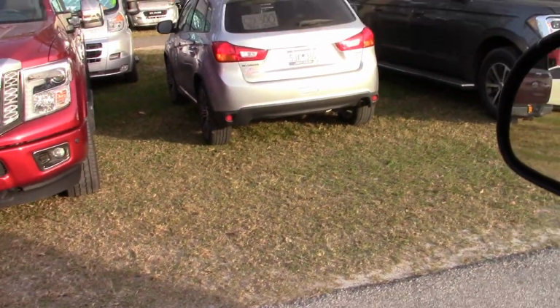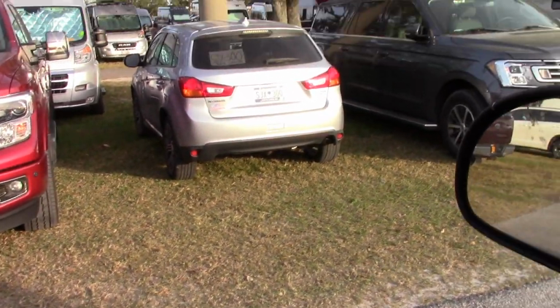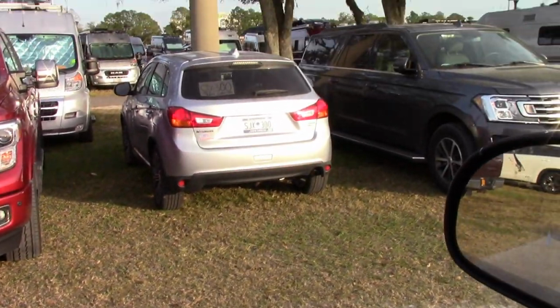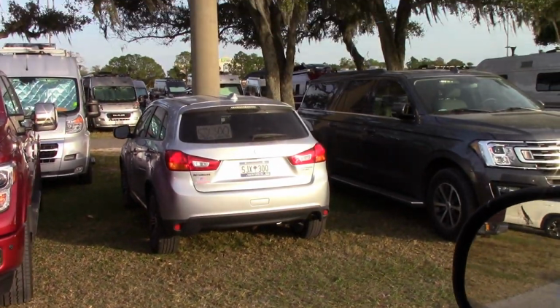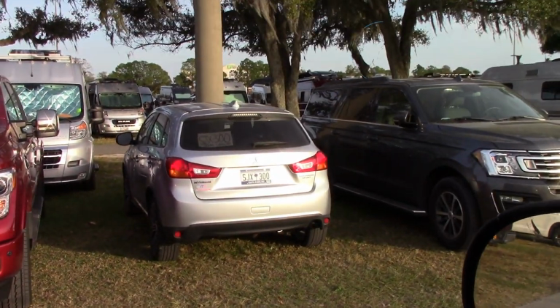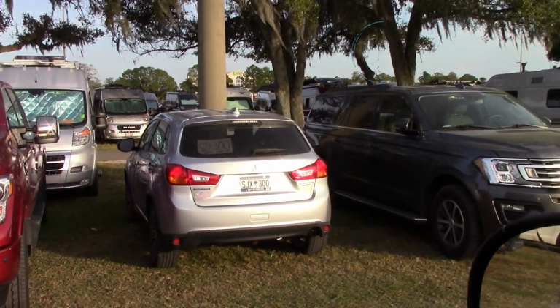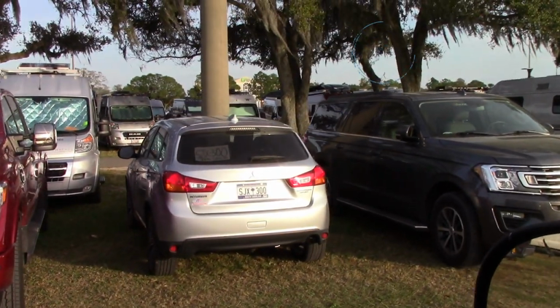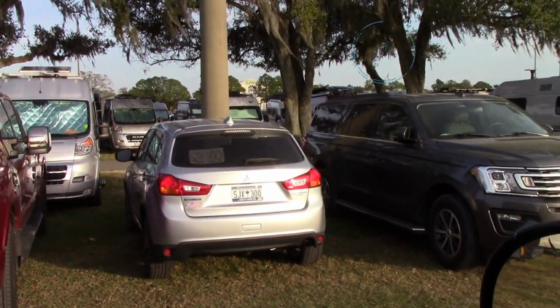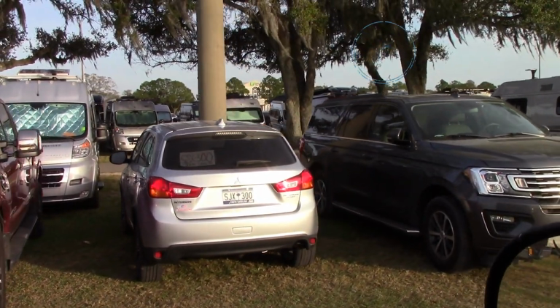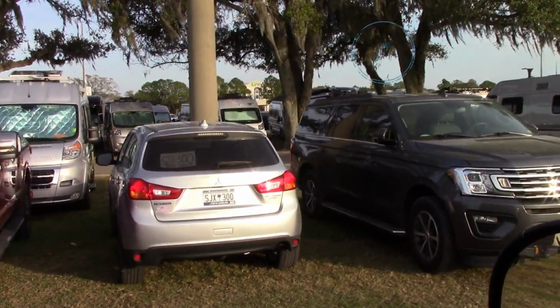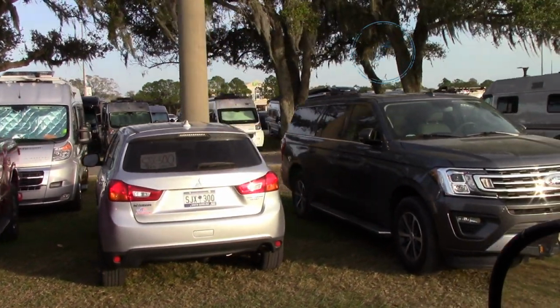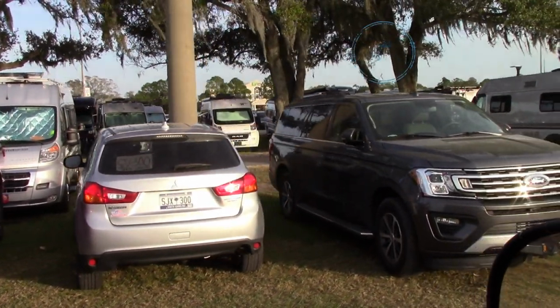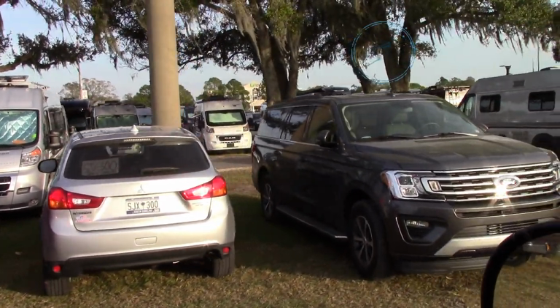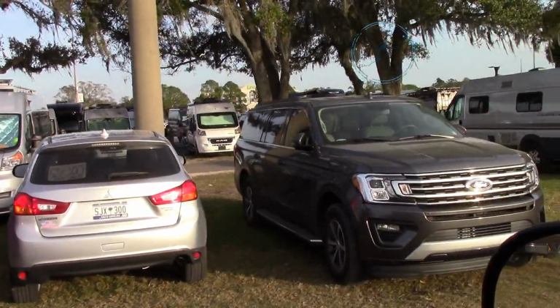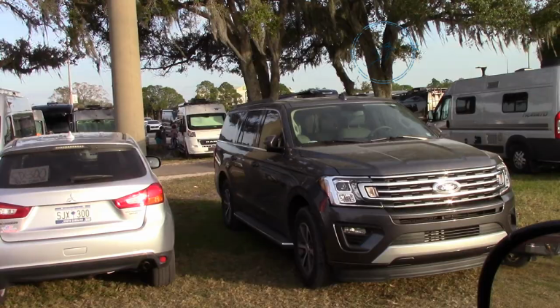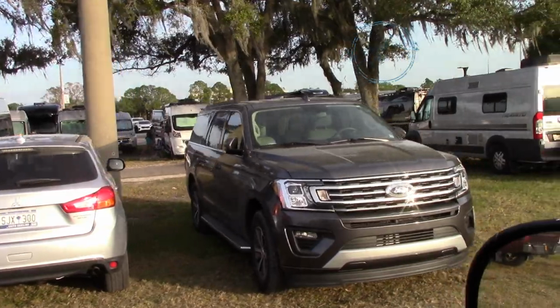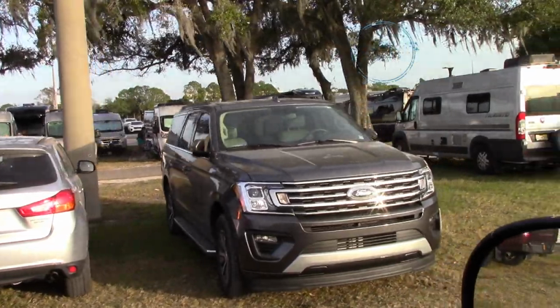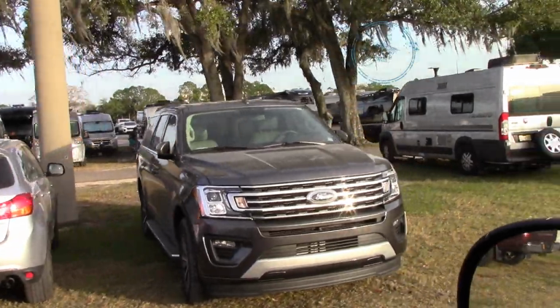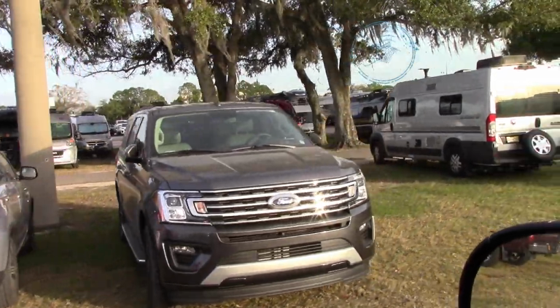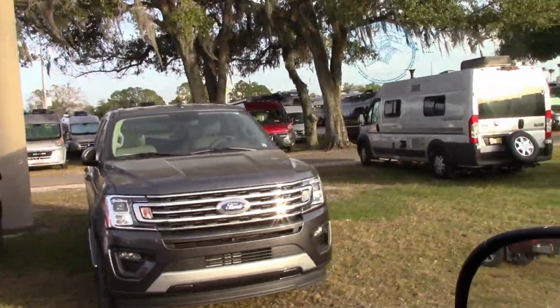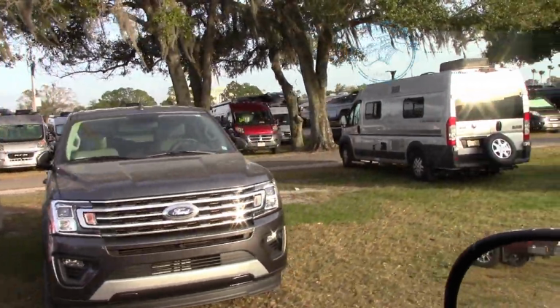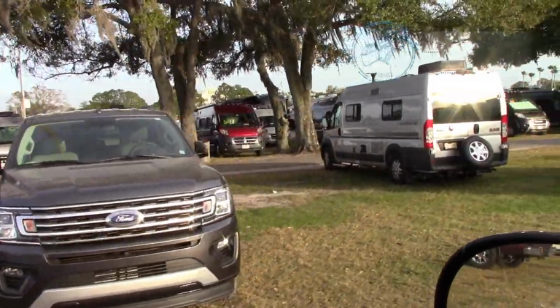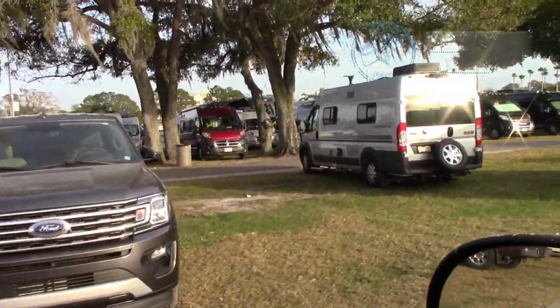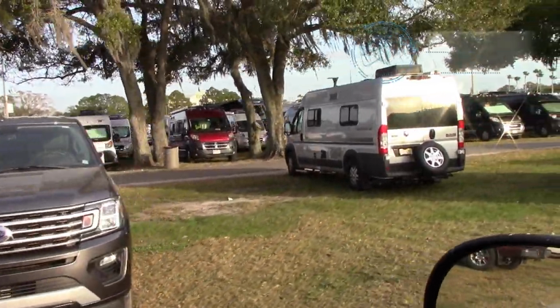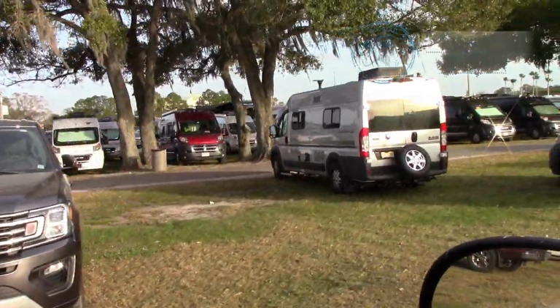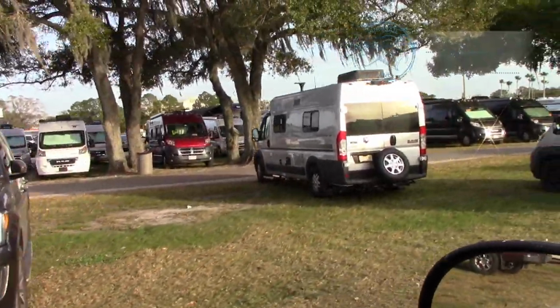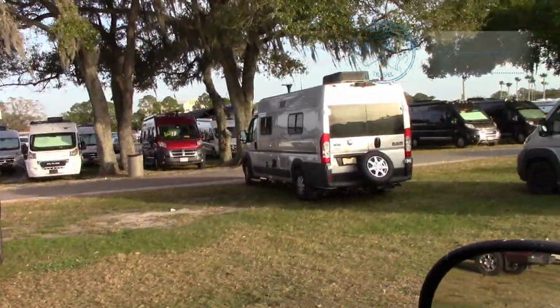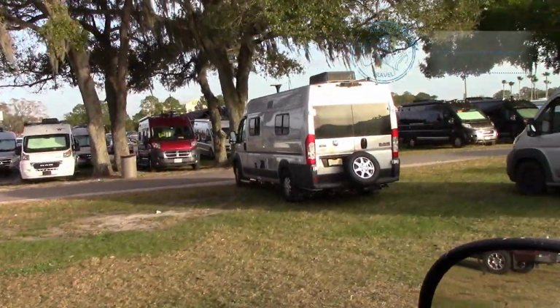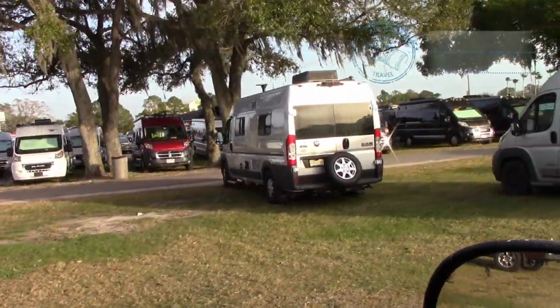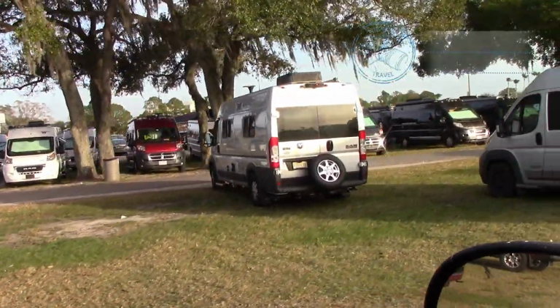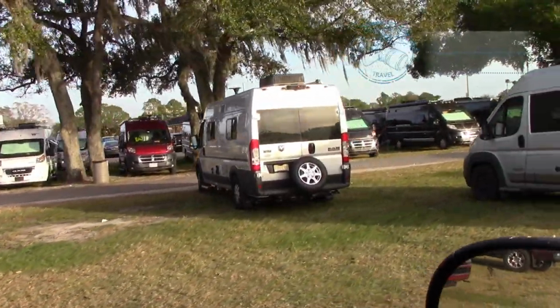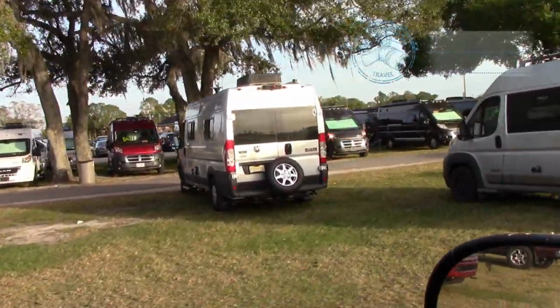Heading out of the Tampa show here, just looking at all the RVs and campers parked over here. This is the reason to come — hanging out with friends.